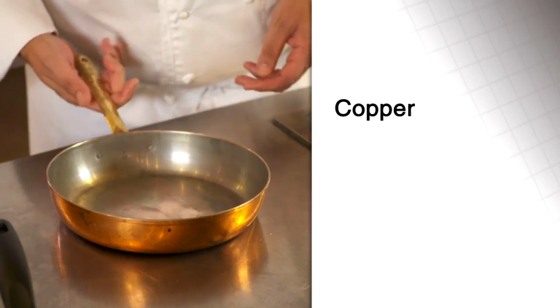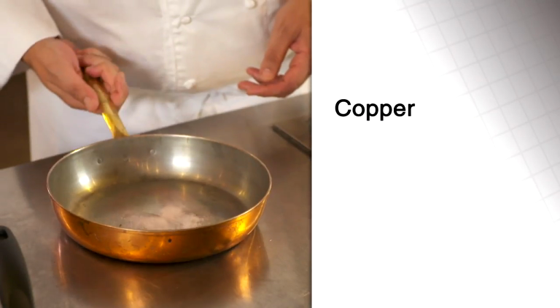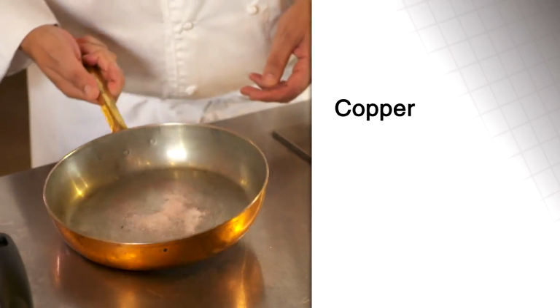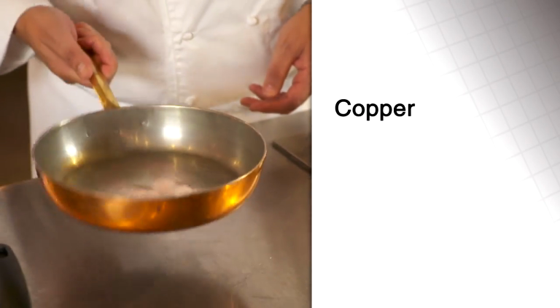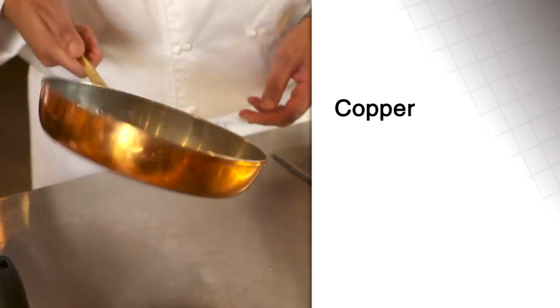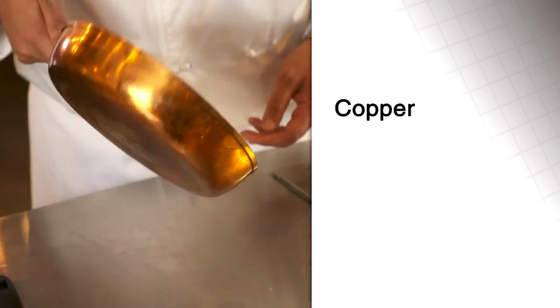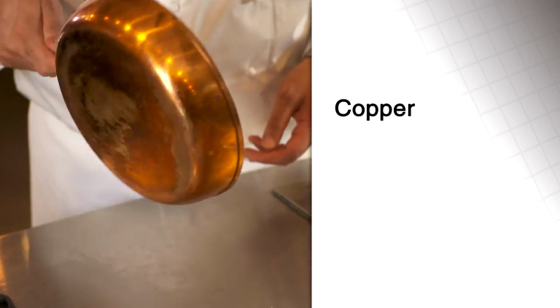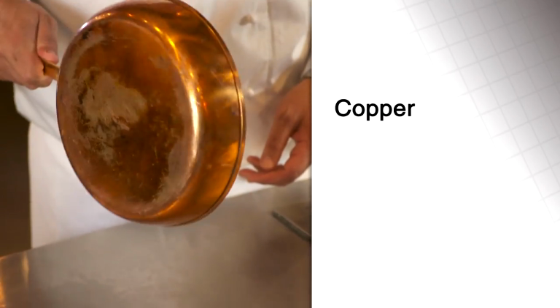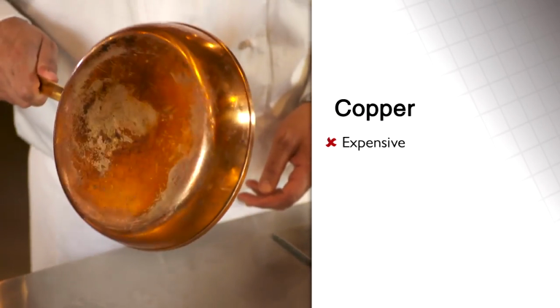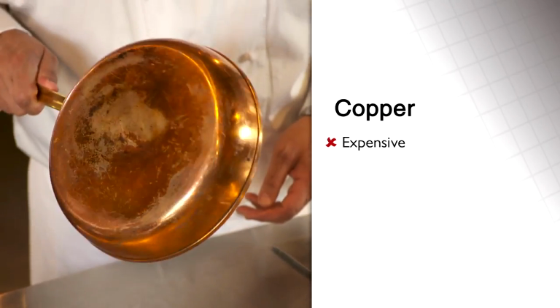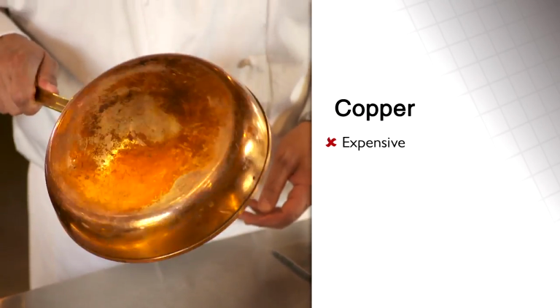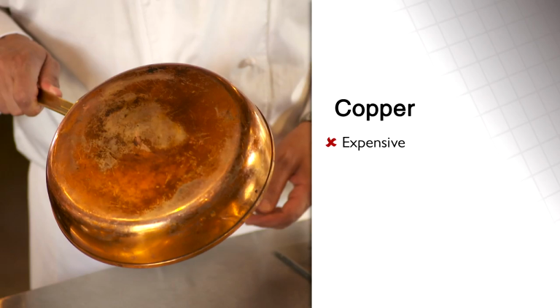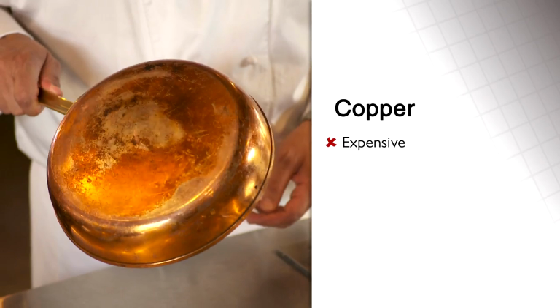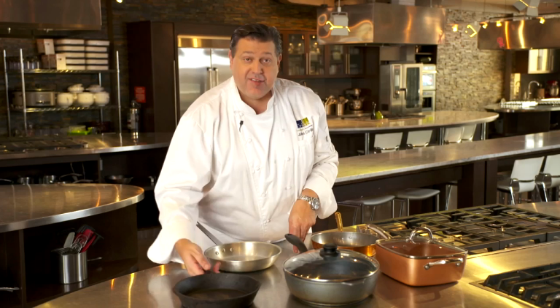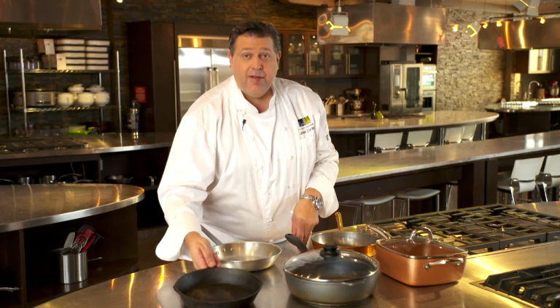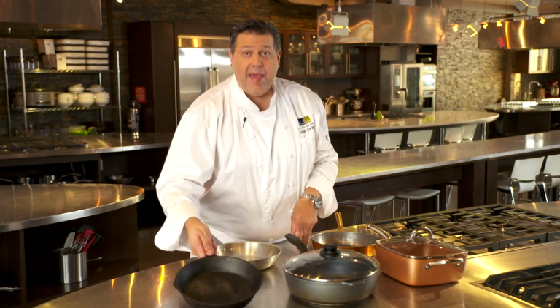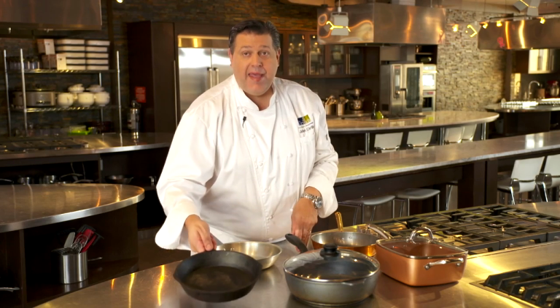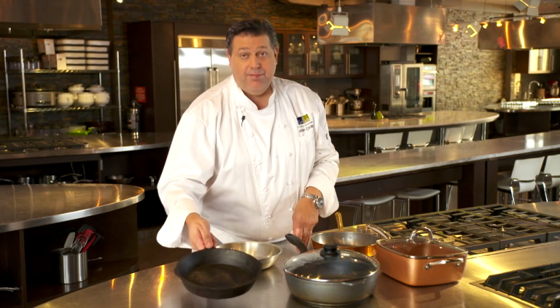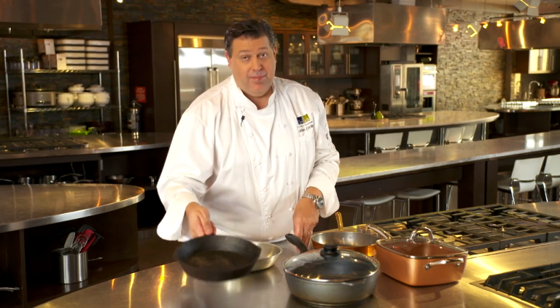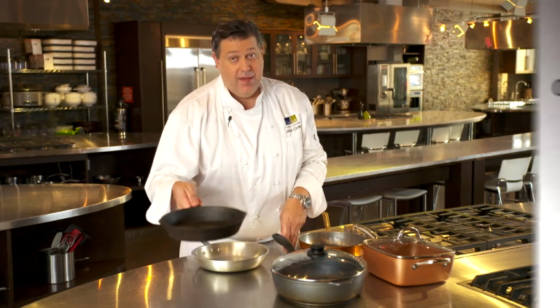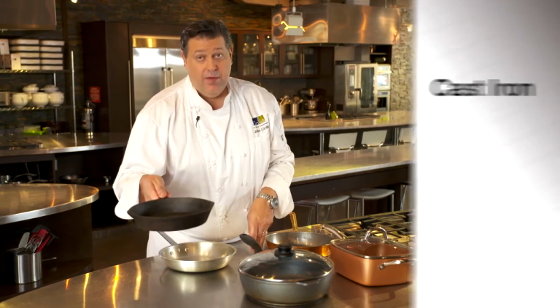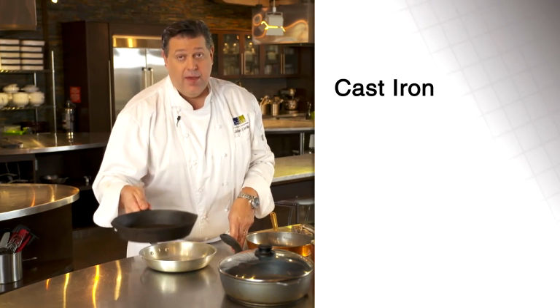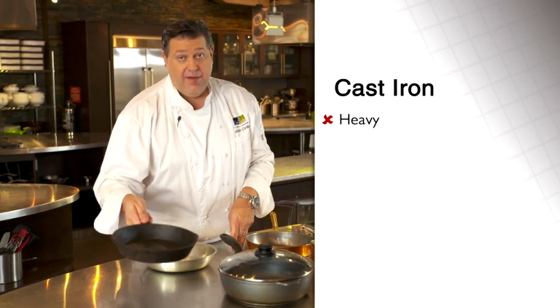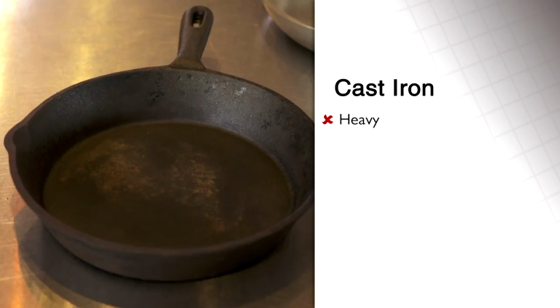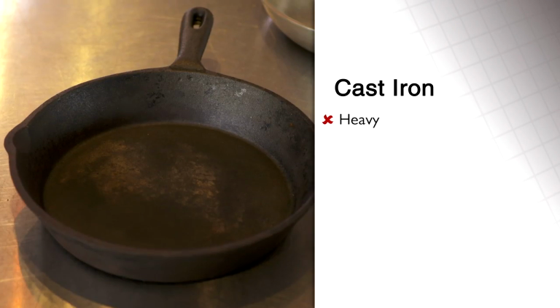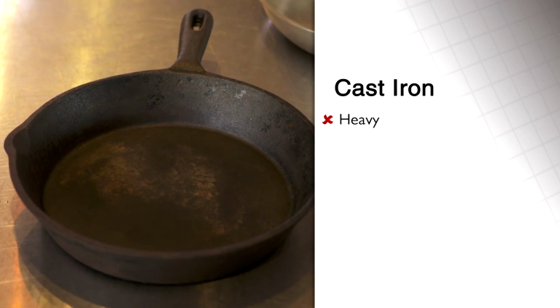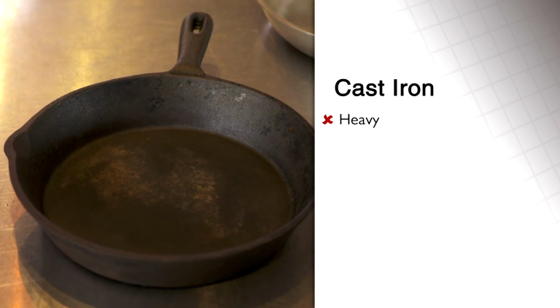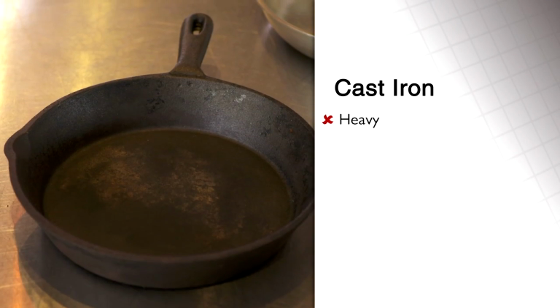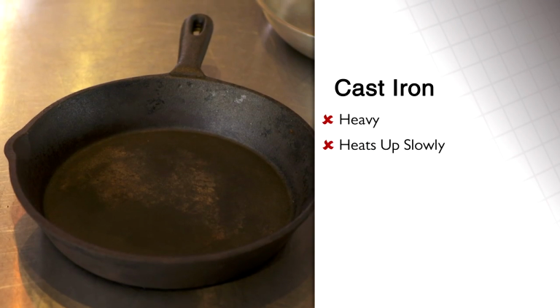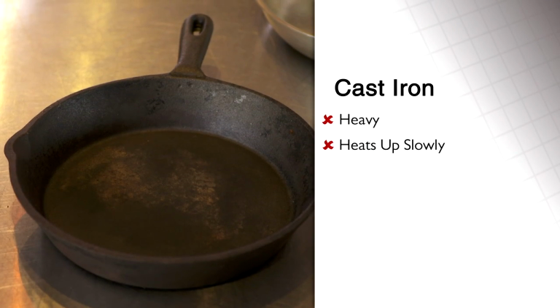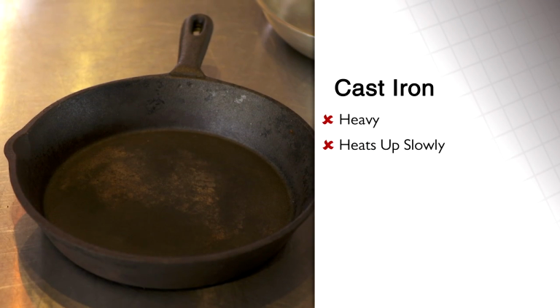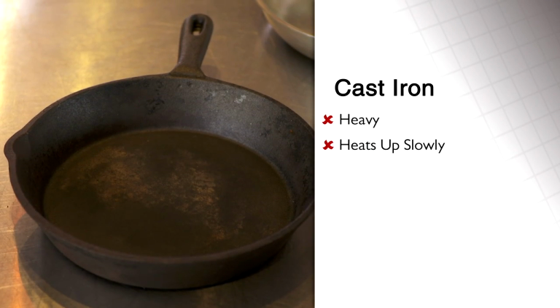Copper pans — expensive. Cast iron pans — heavy, hard to heat up.